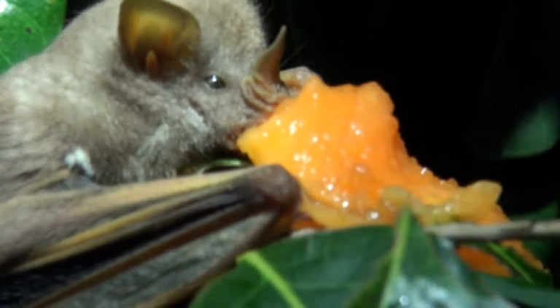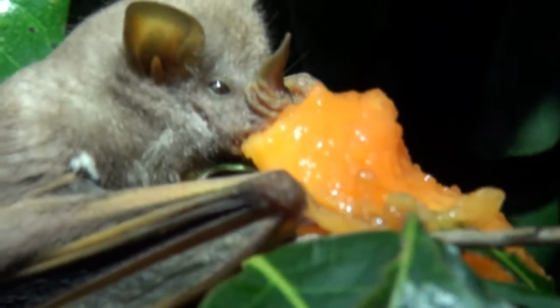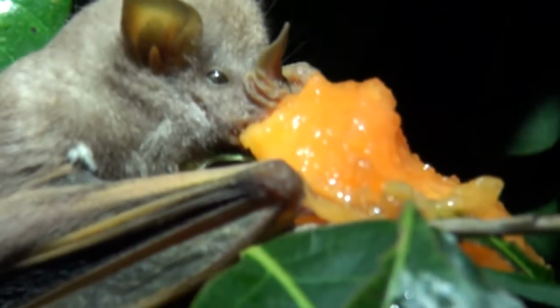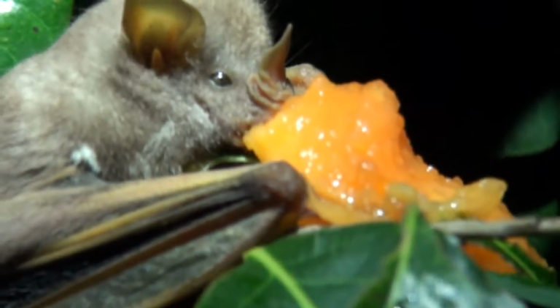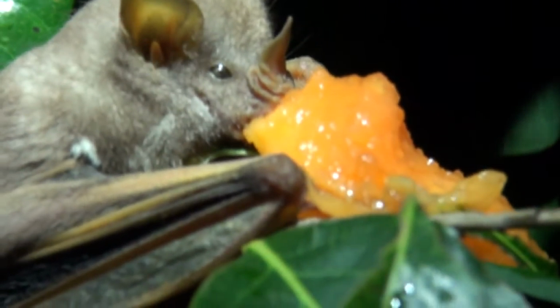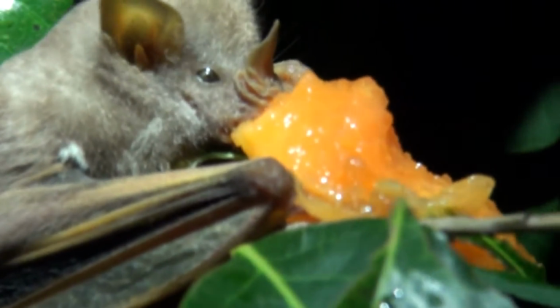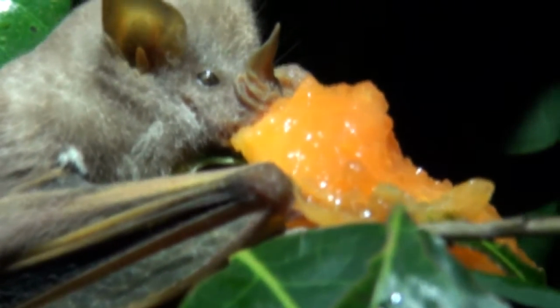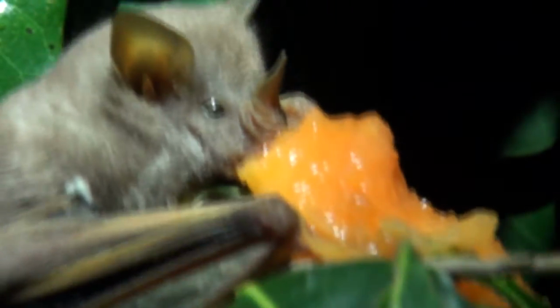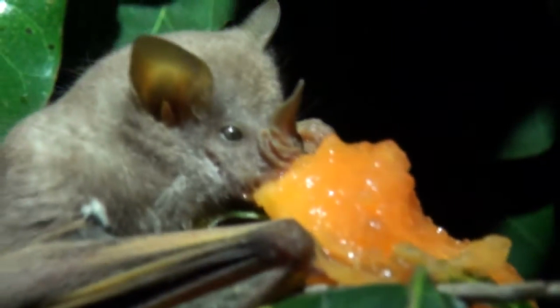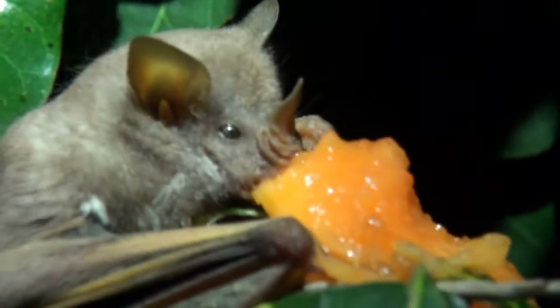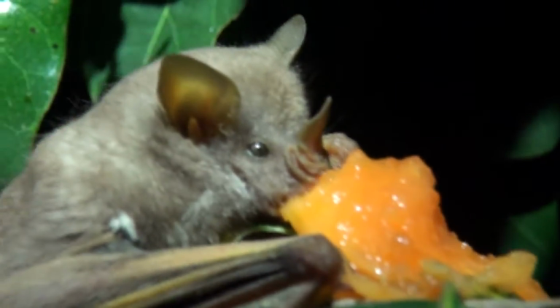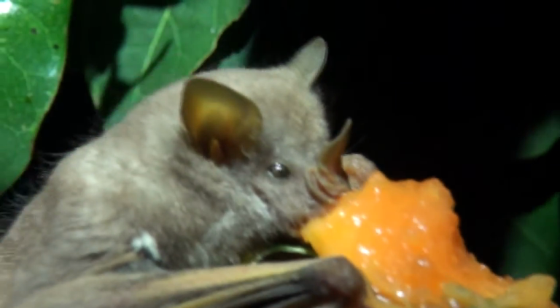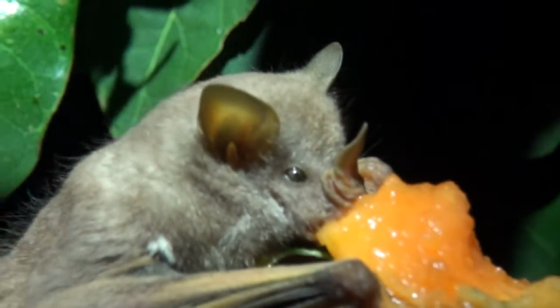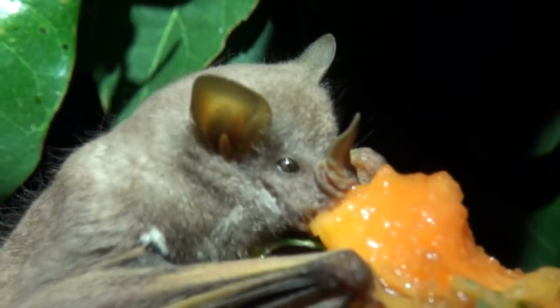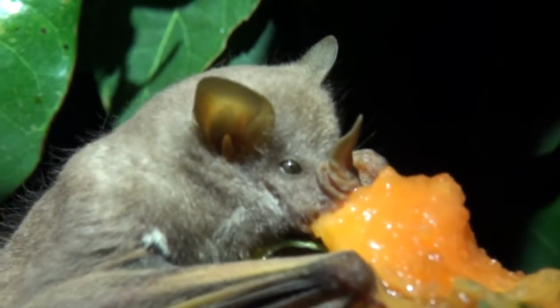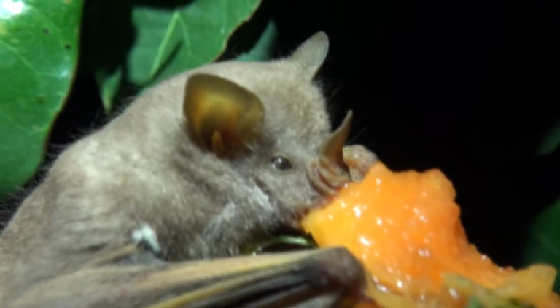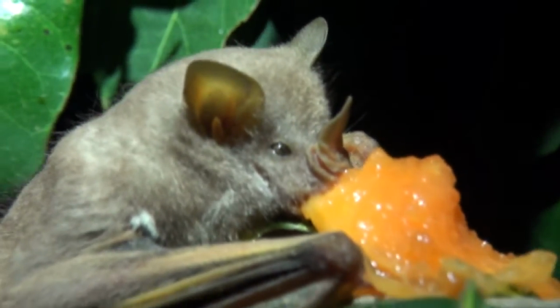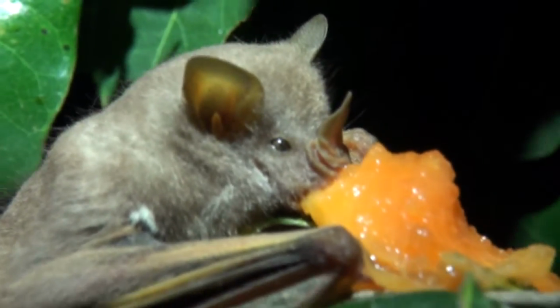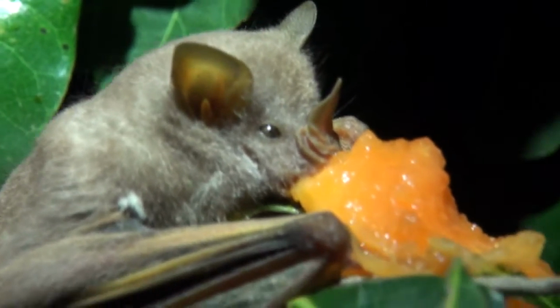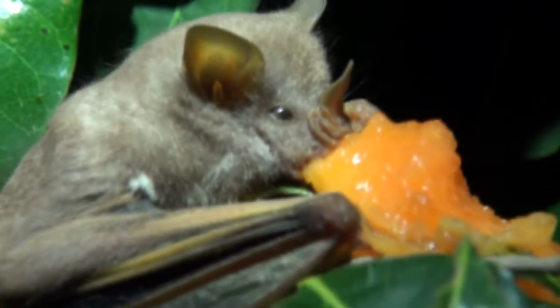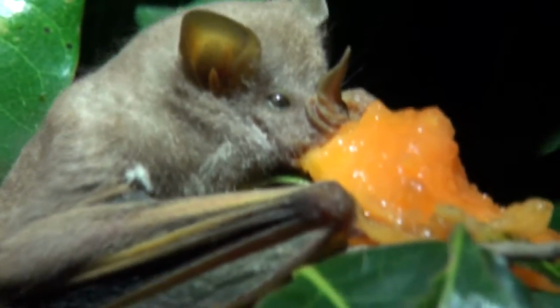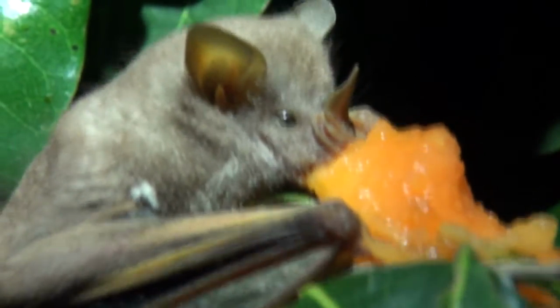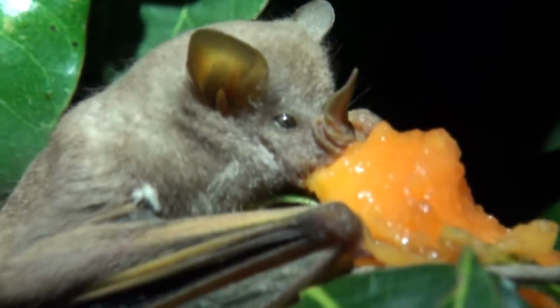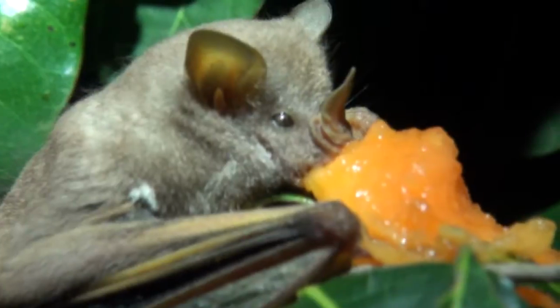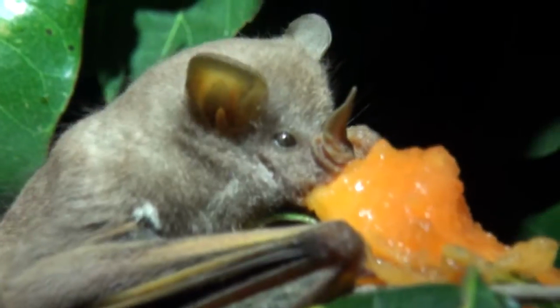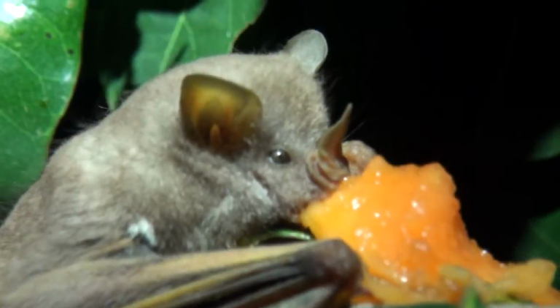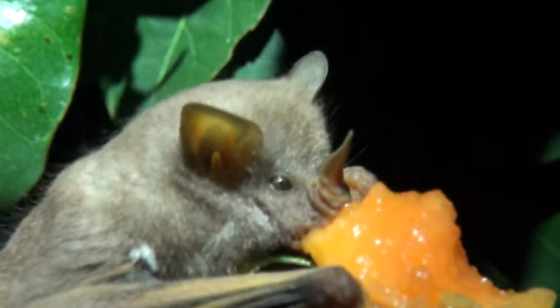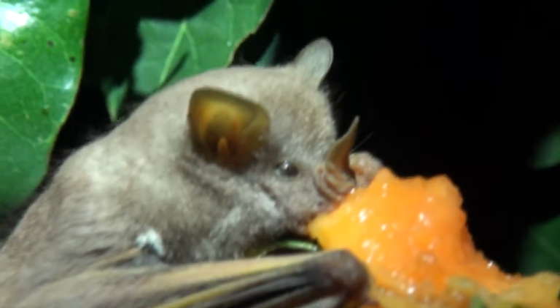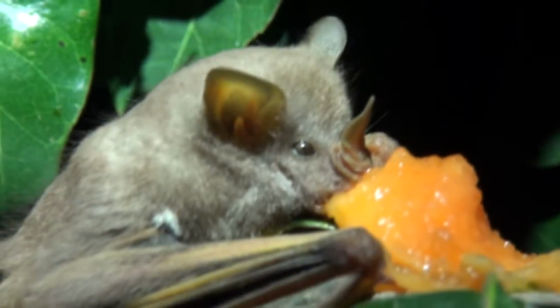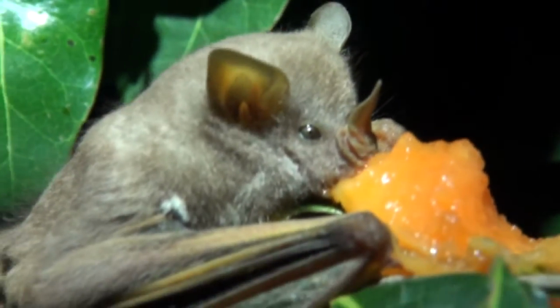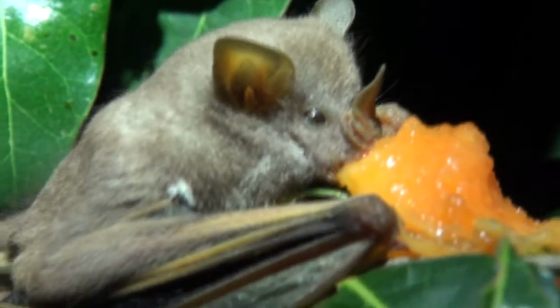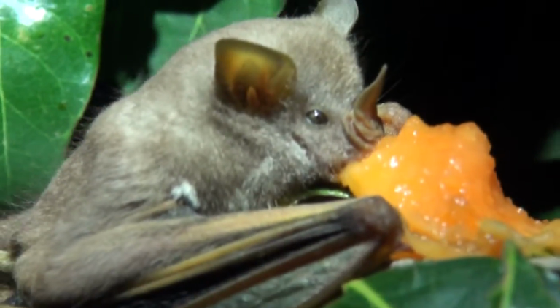They are primarily frugivores — fruit eaters. But they will eat insects.